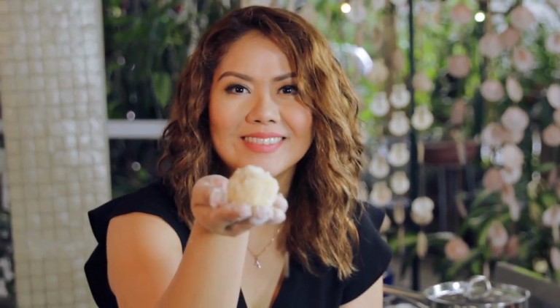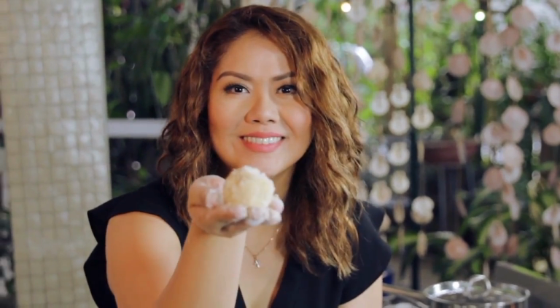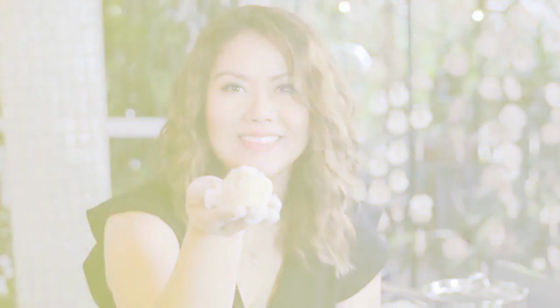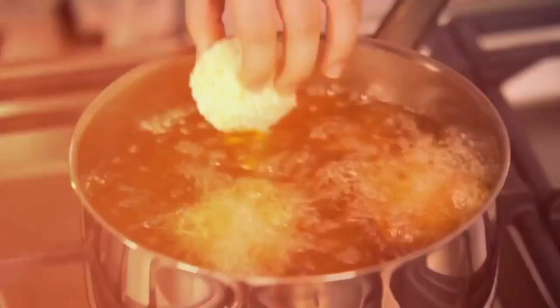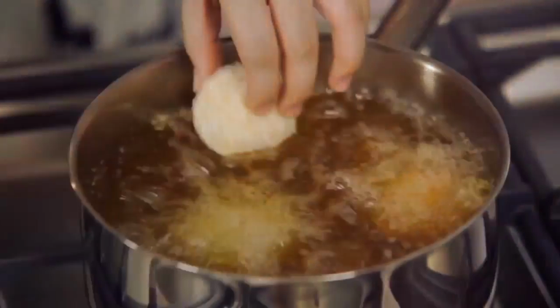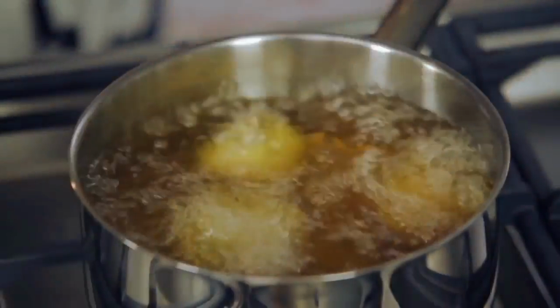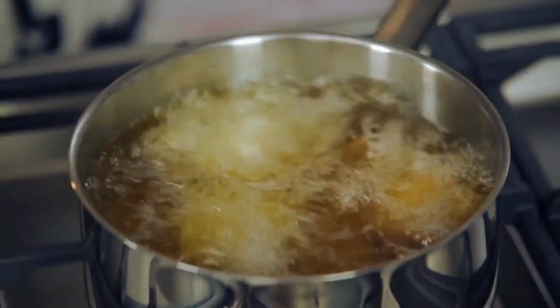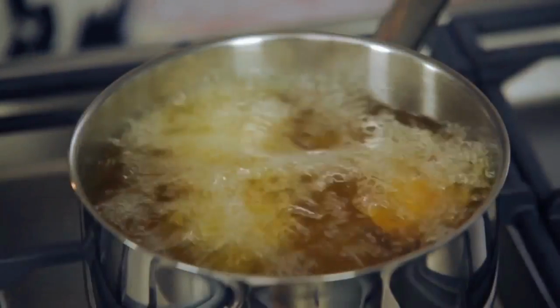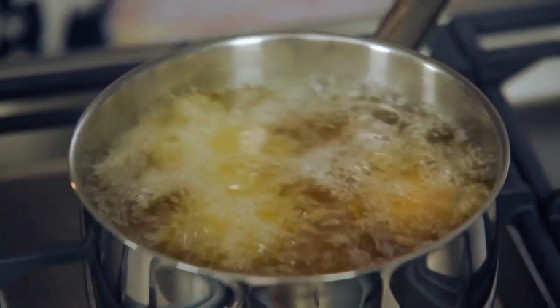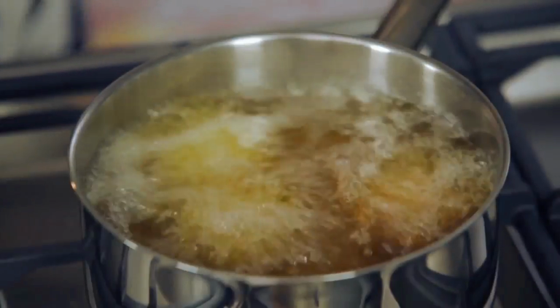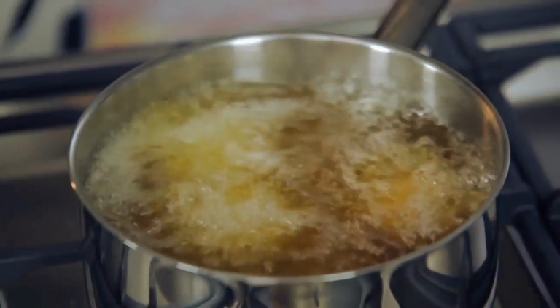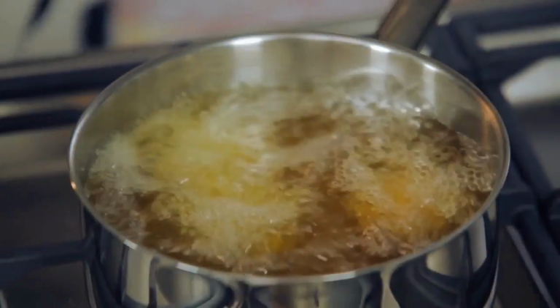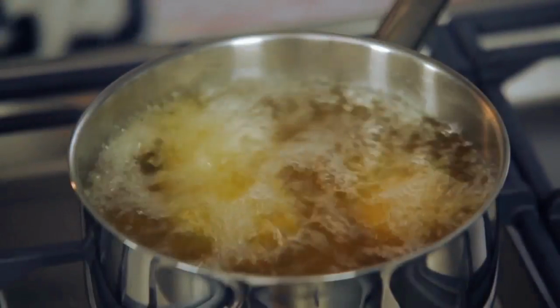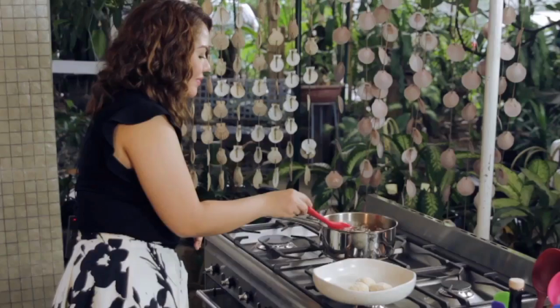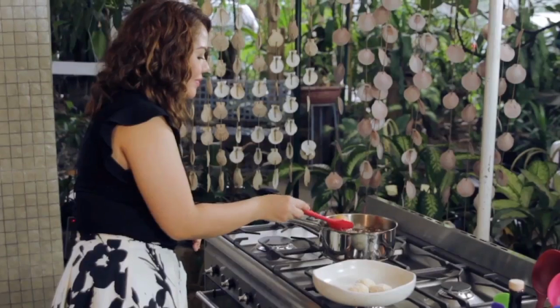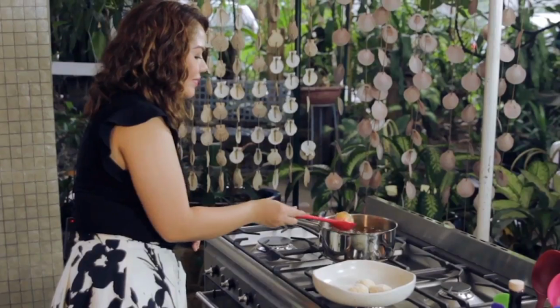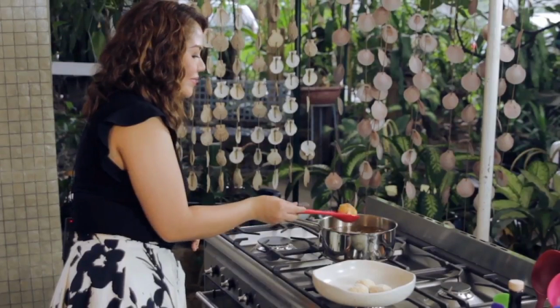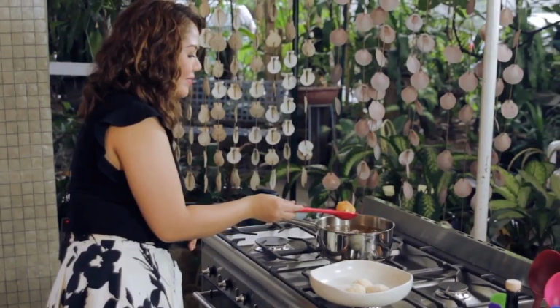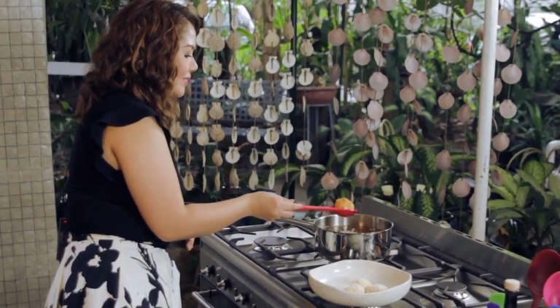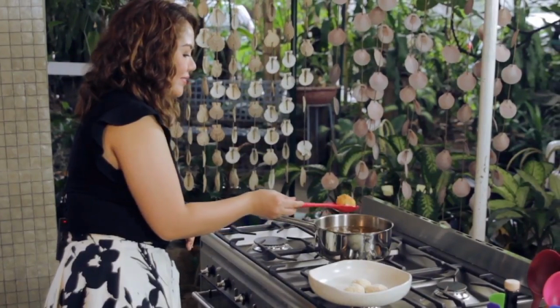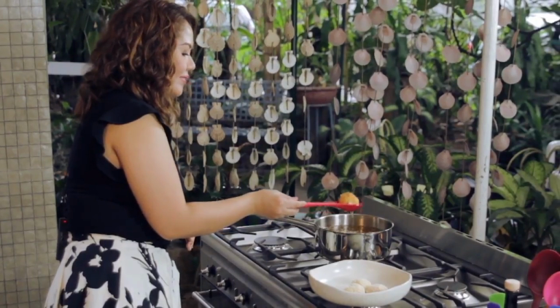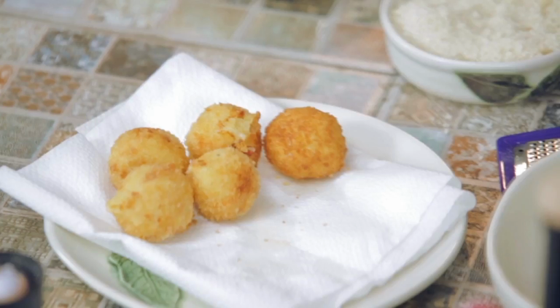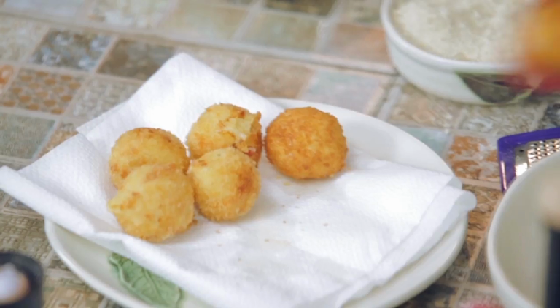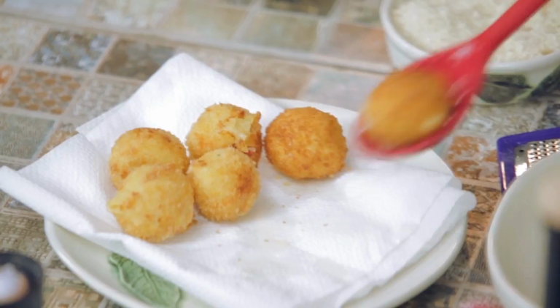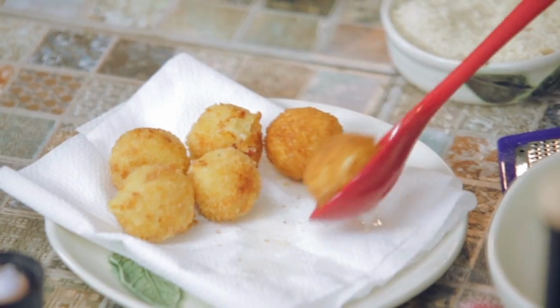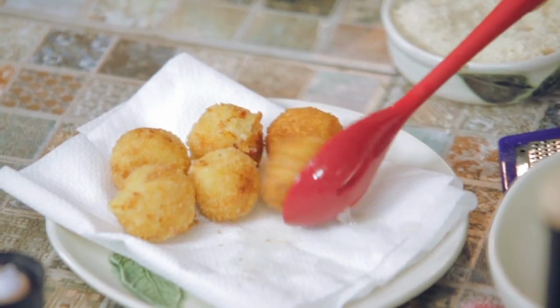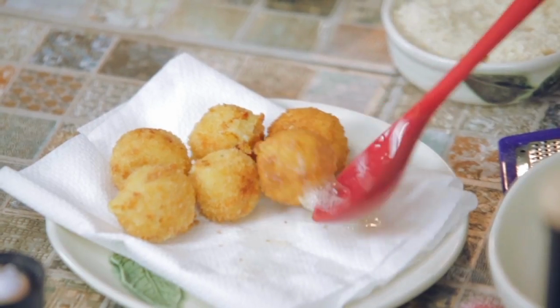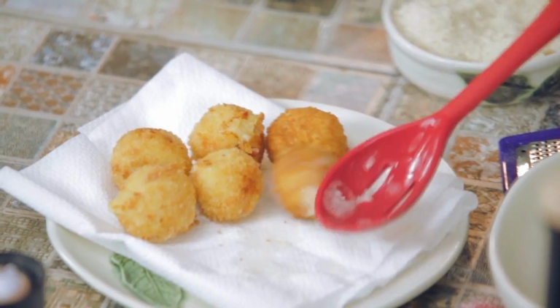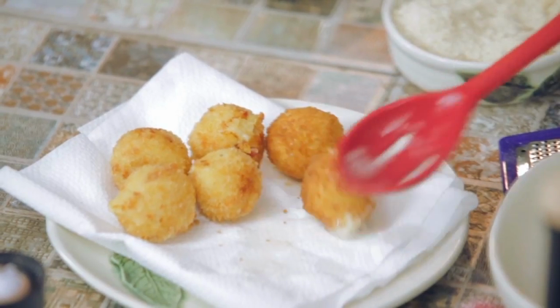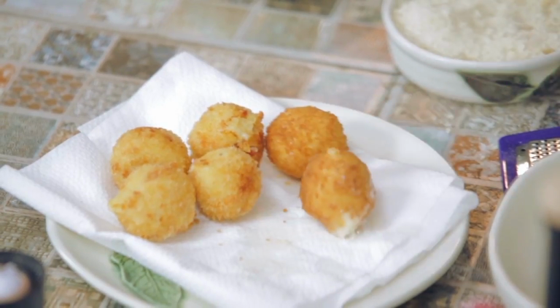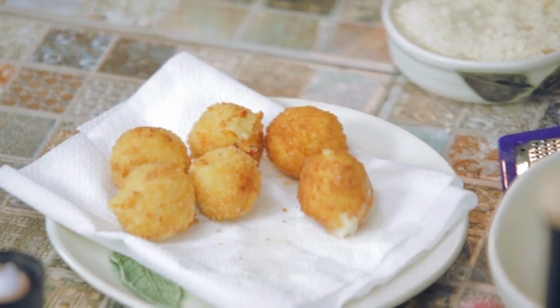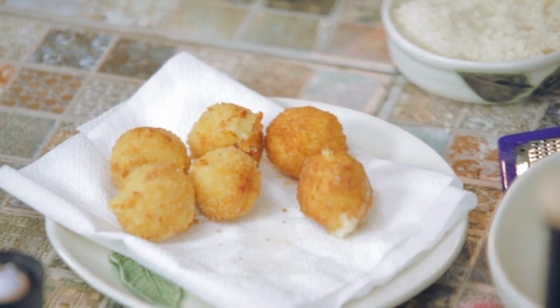Fry until golden brown. Once cooked, remove and drain on paper towel.